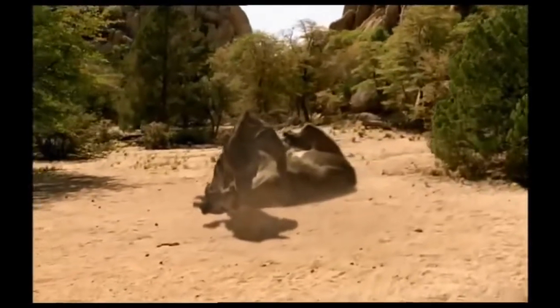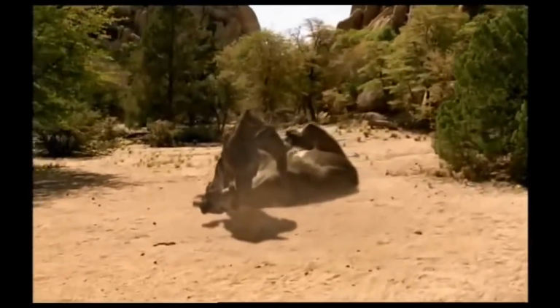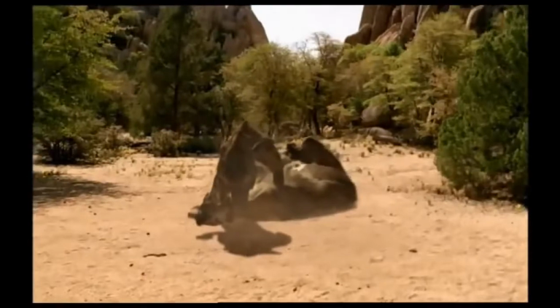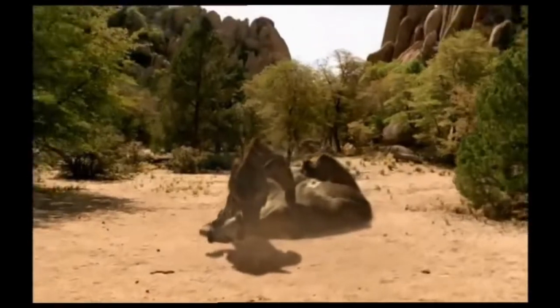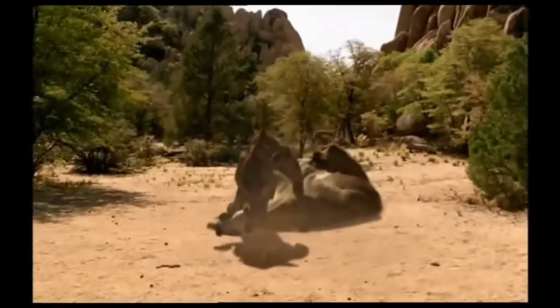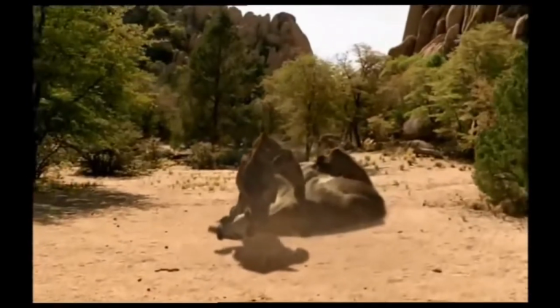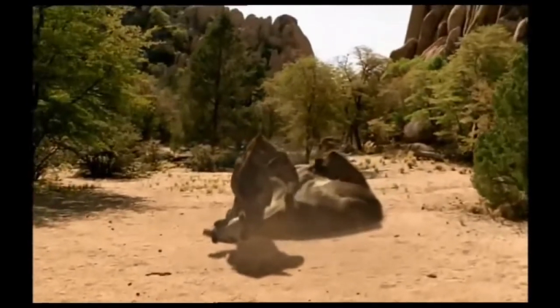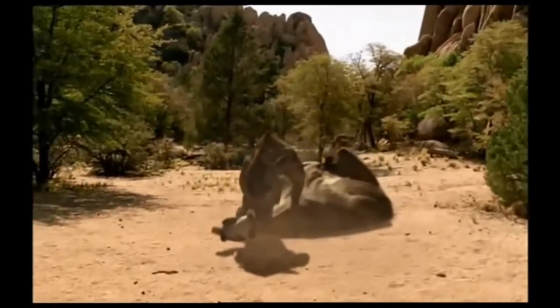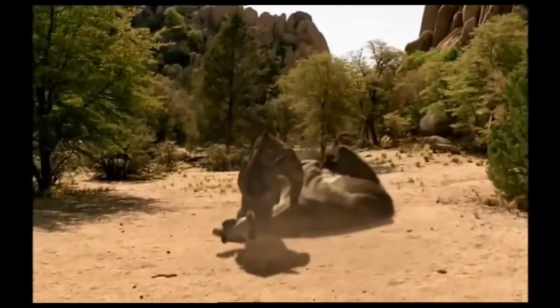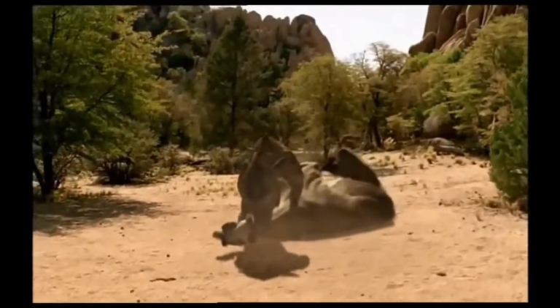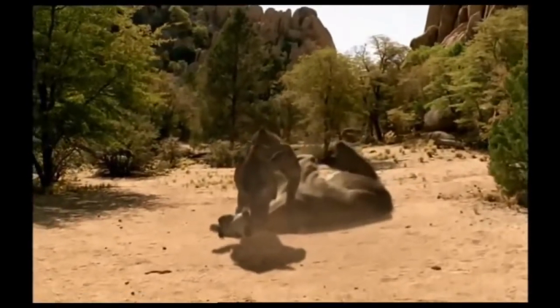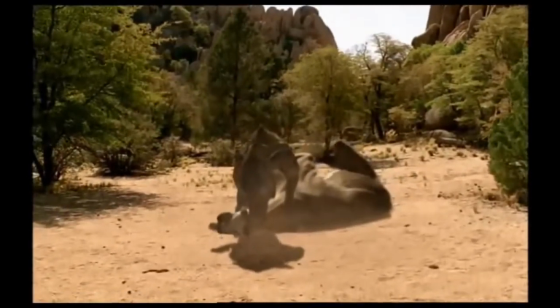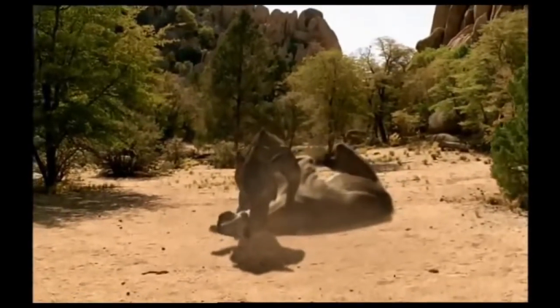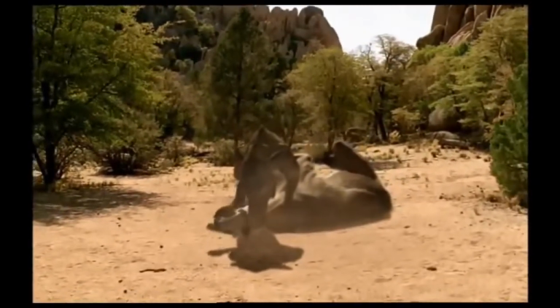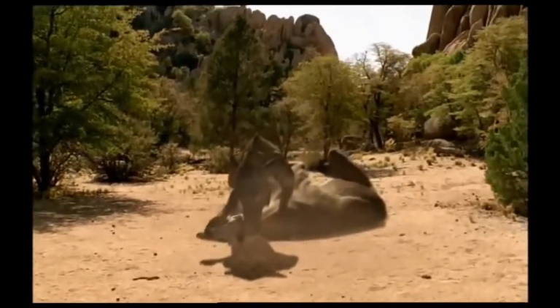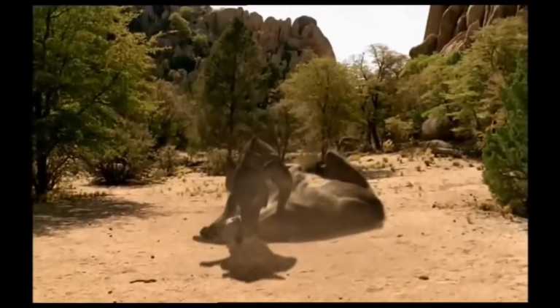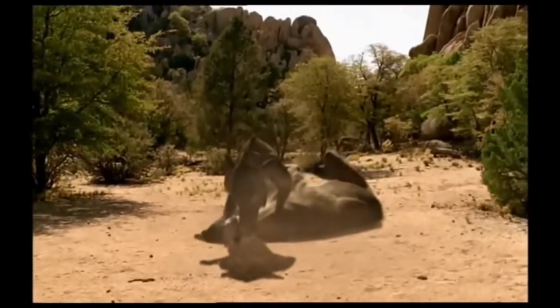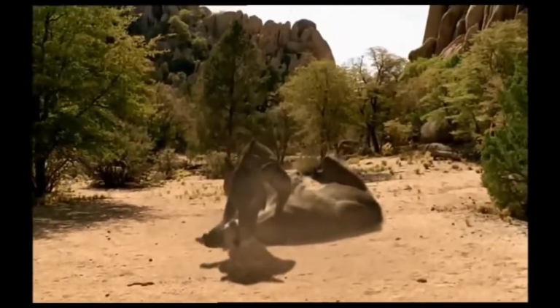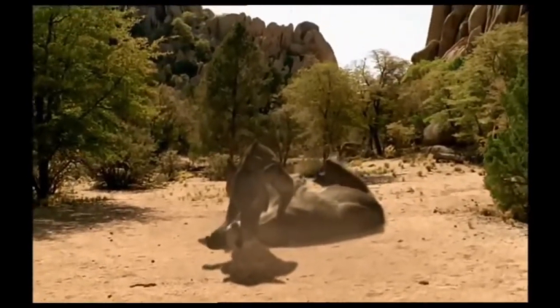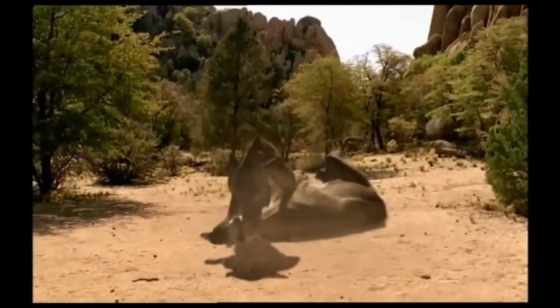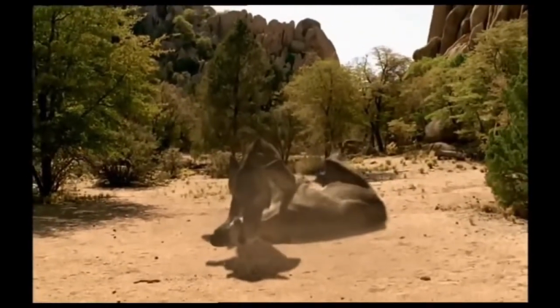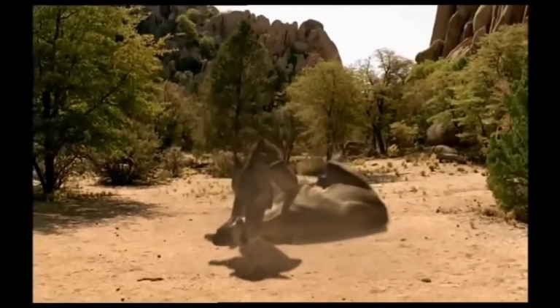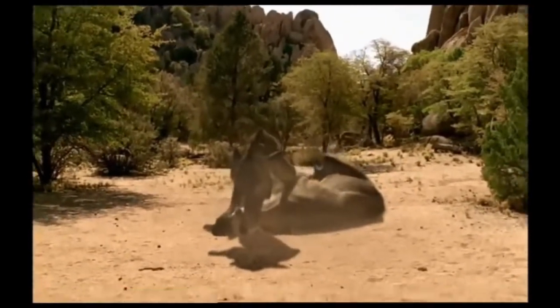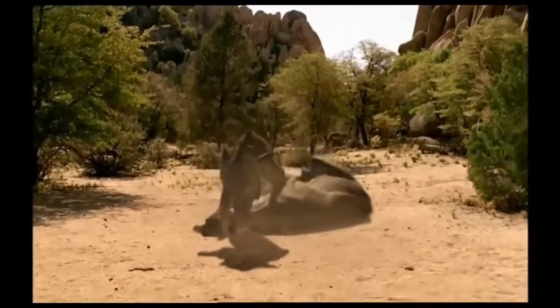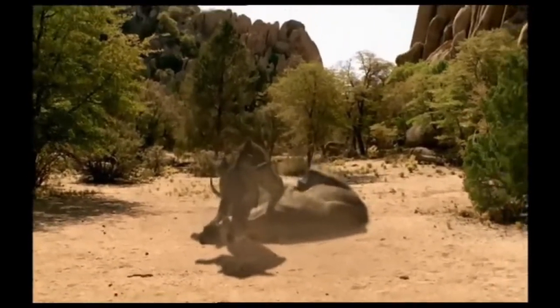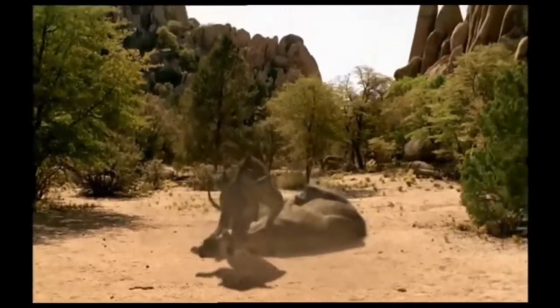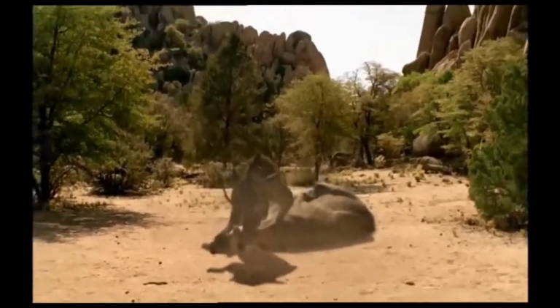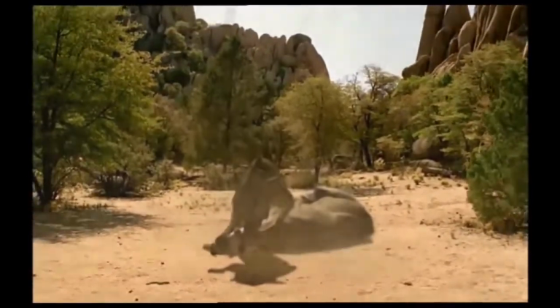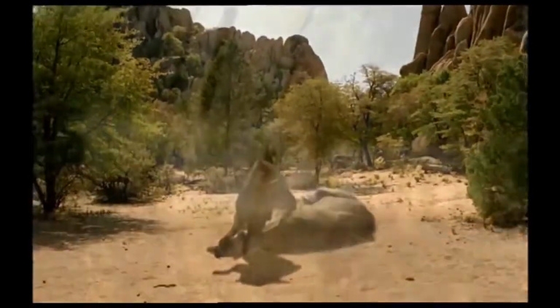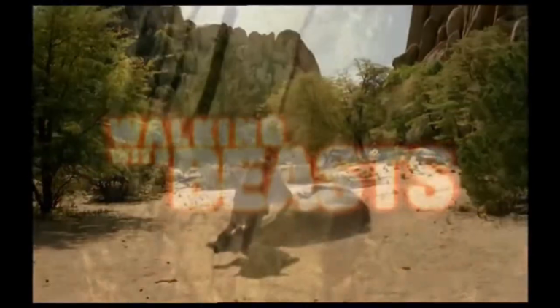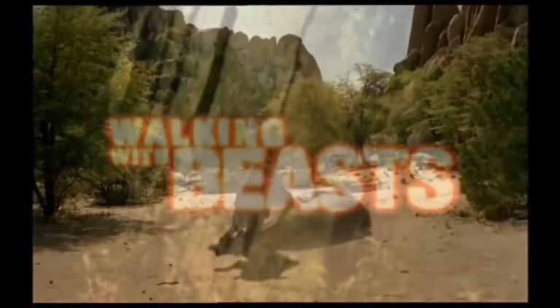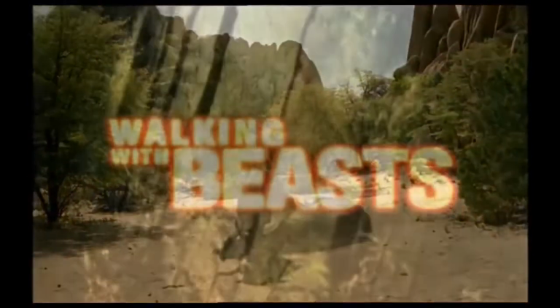Hyenodon's jaws have a bone-shattering force of over 1,000 pounds per square inch.